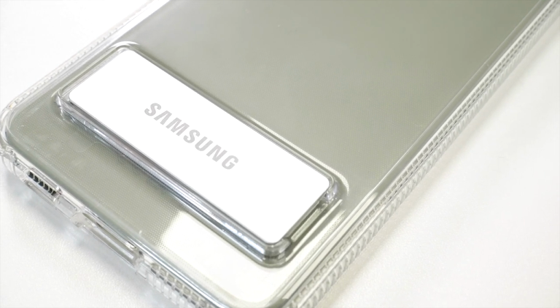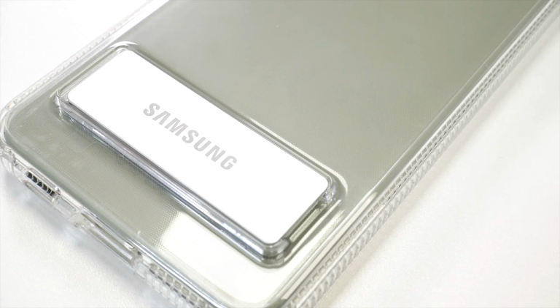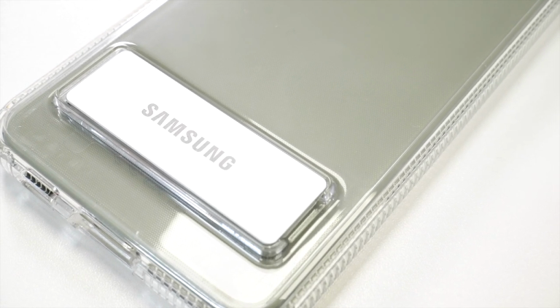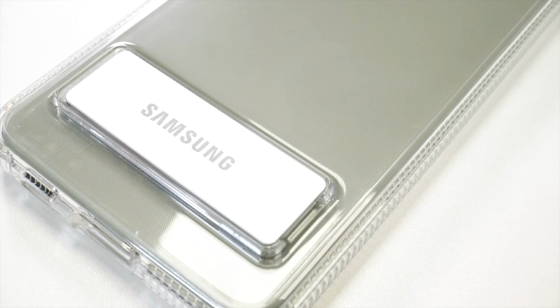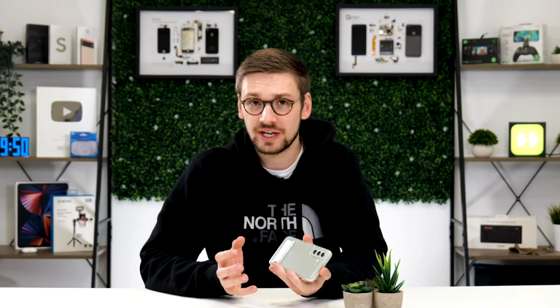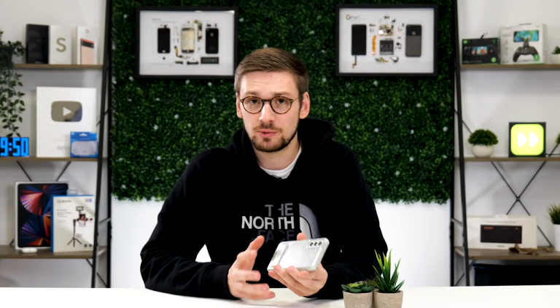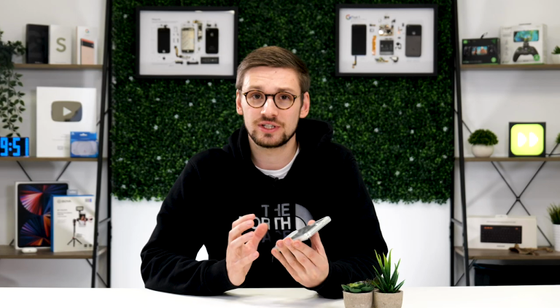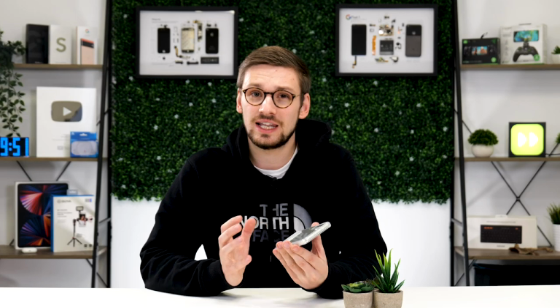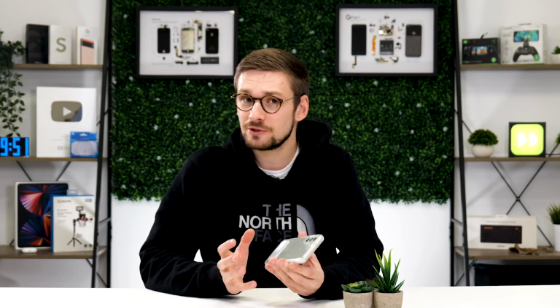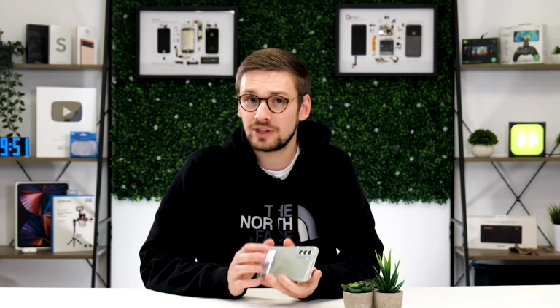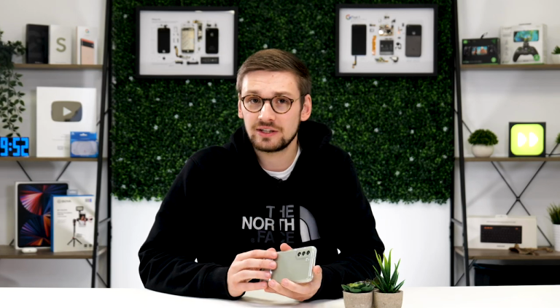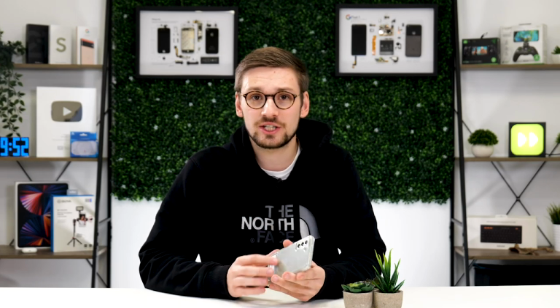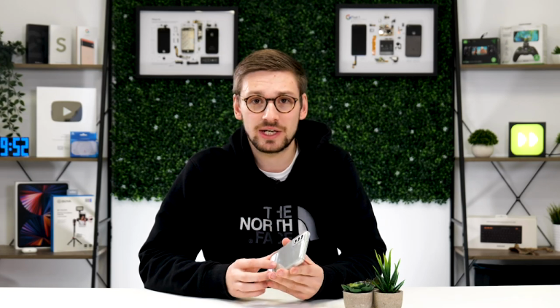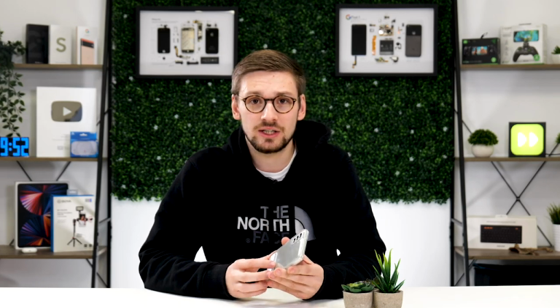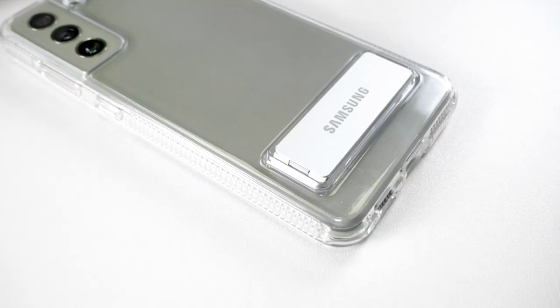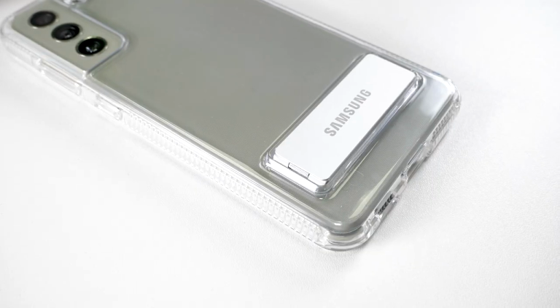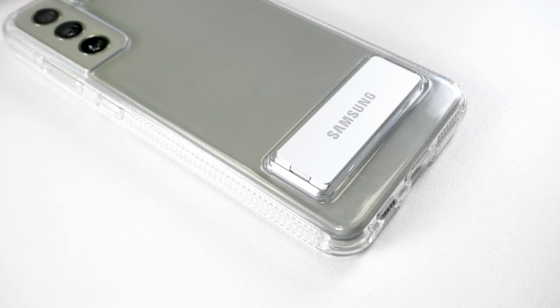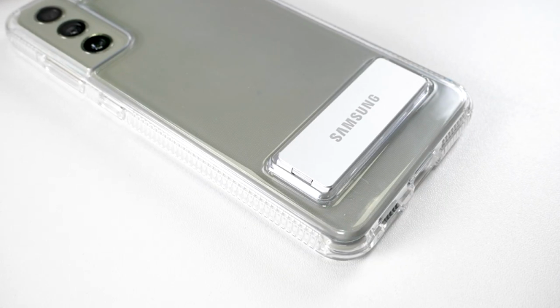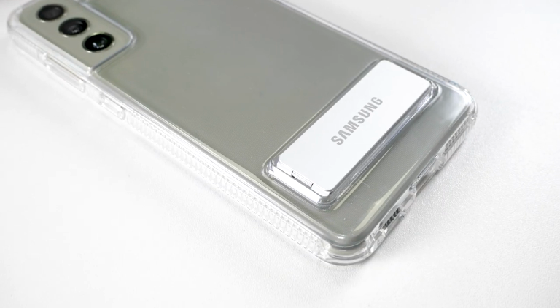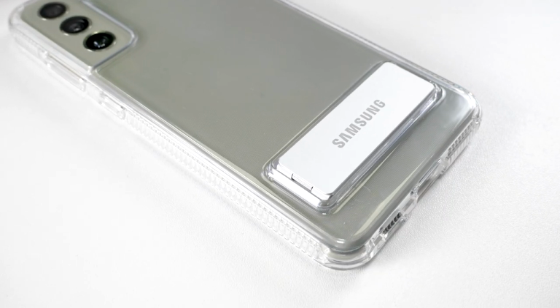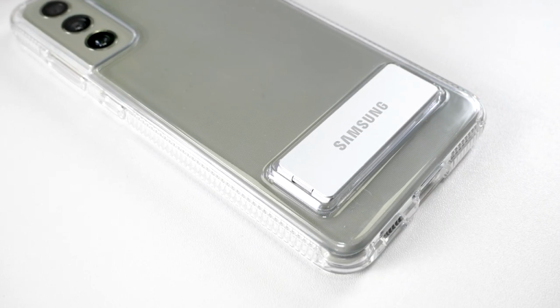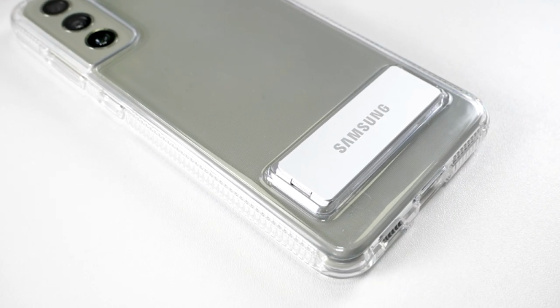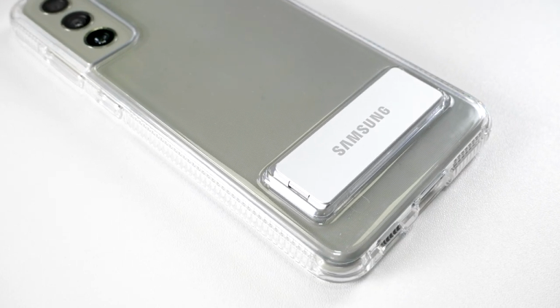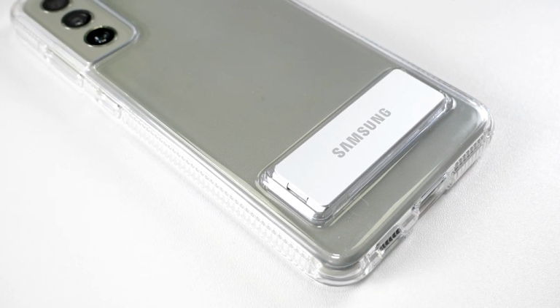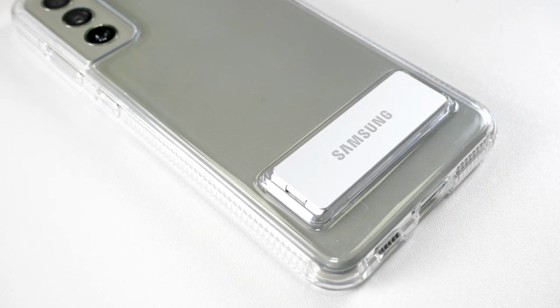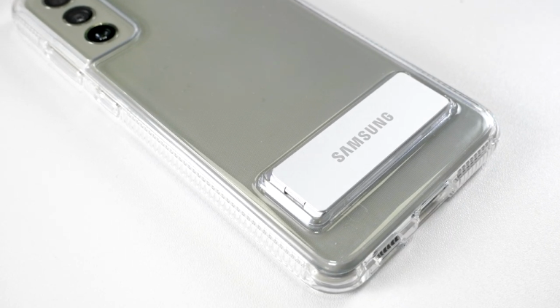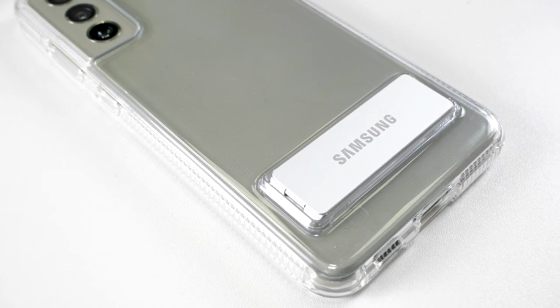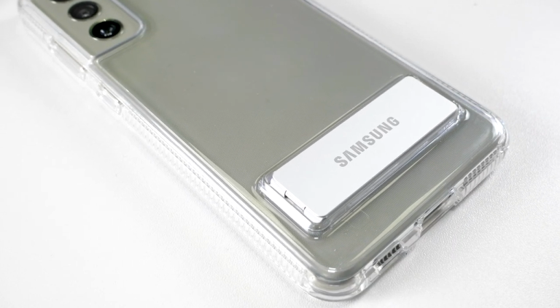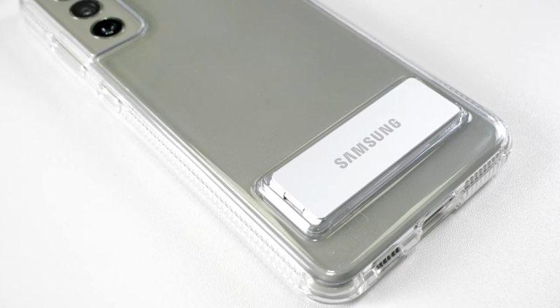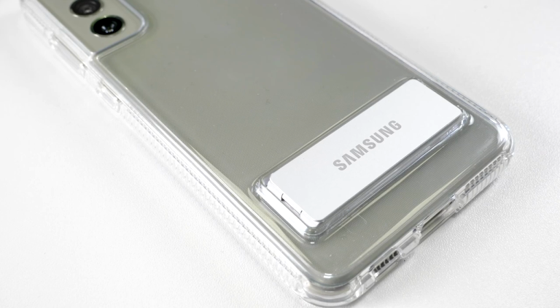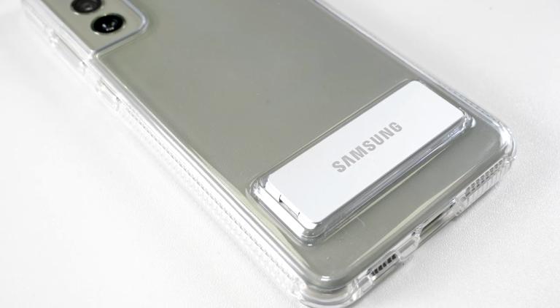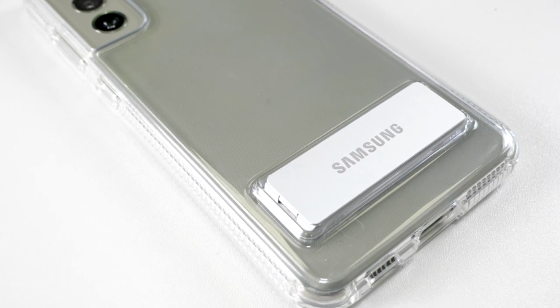Overall, a nice case which is a little thicker than expected but offers good protection and also a fantastic kickstand.